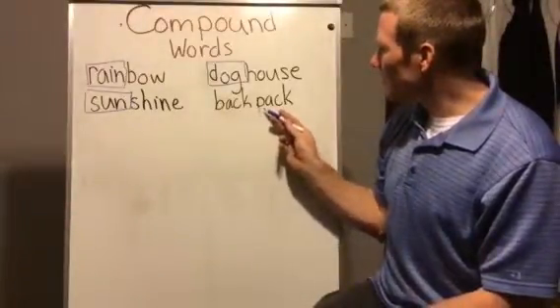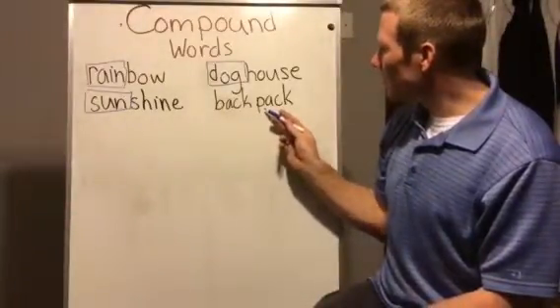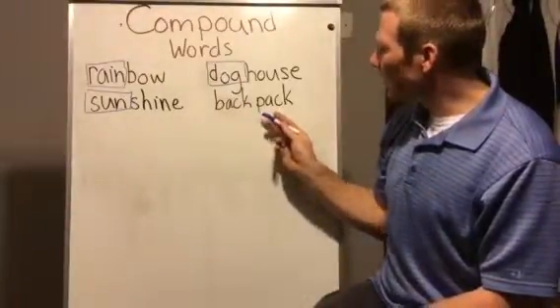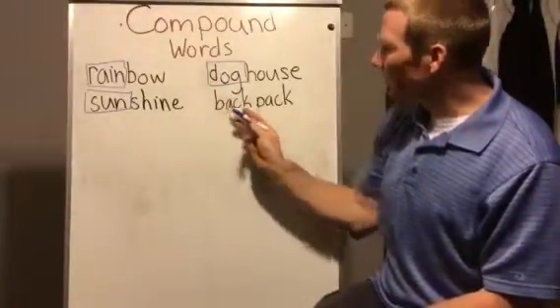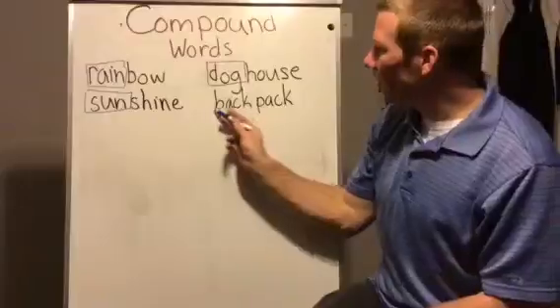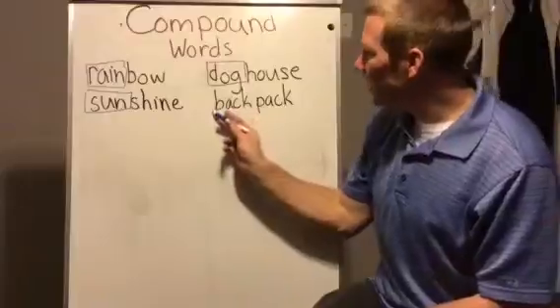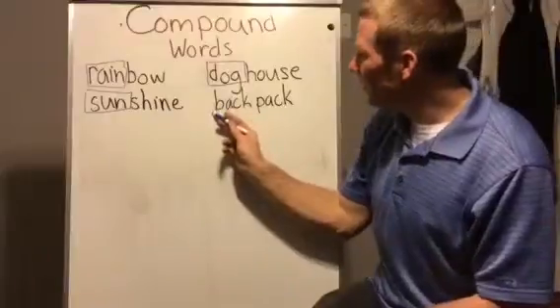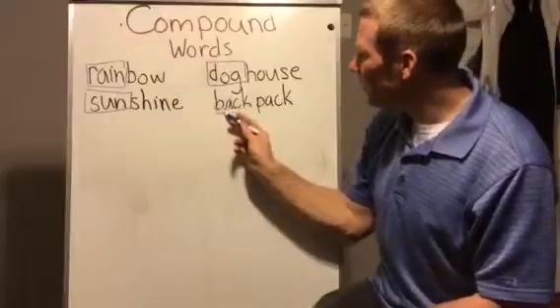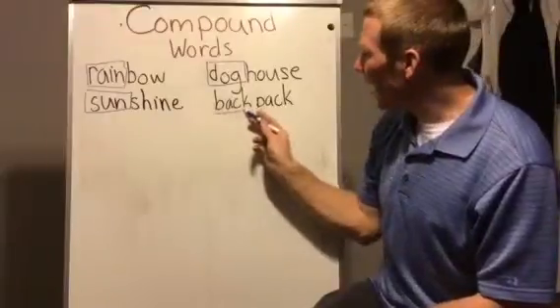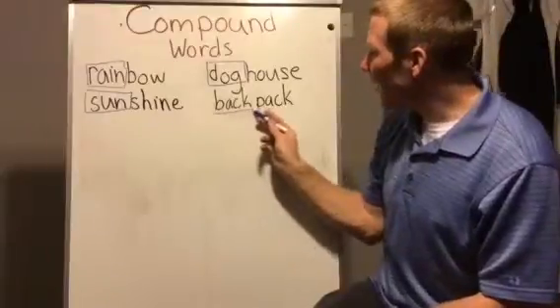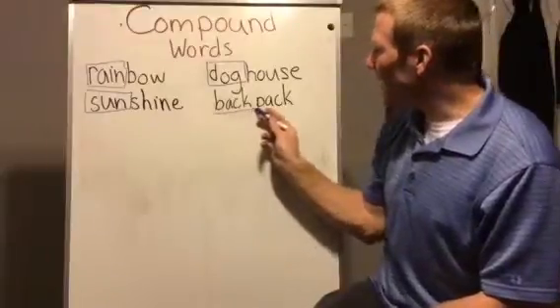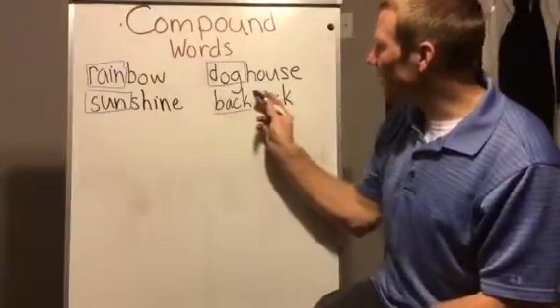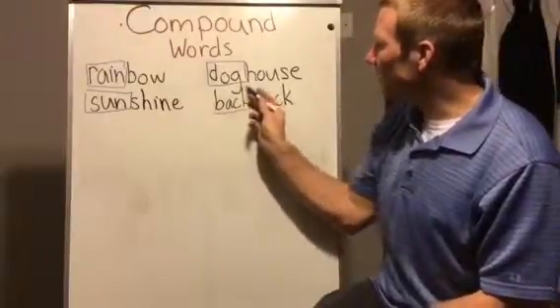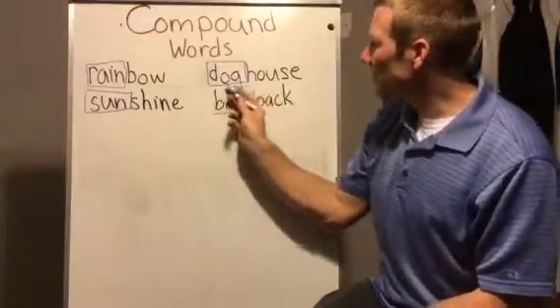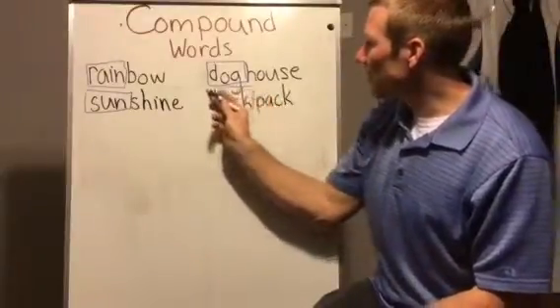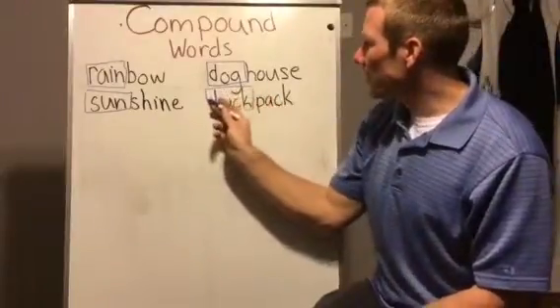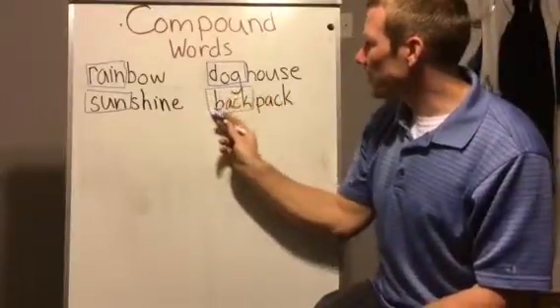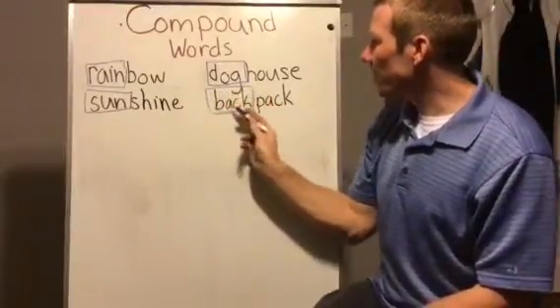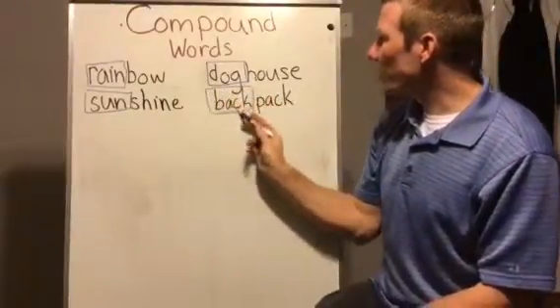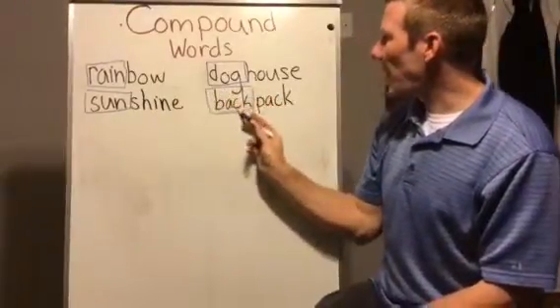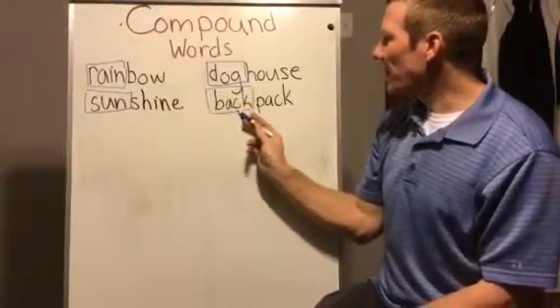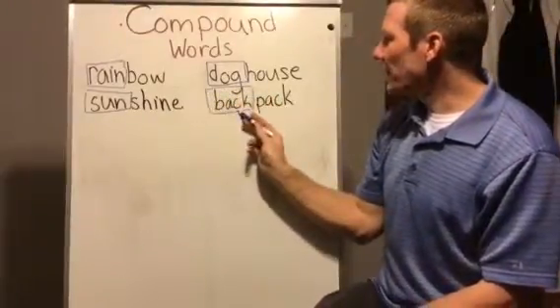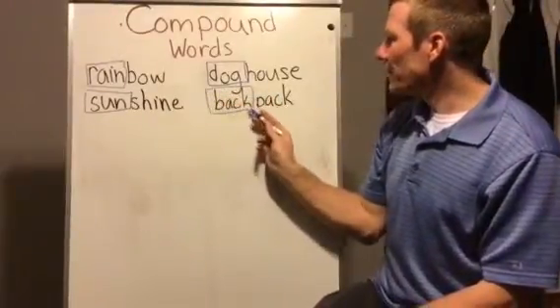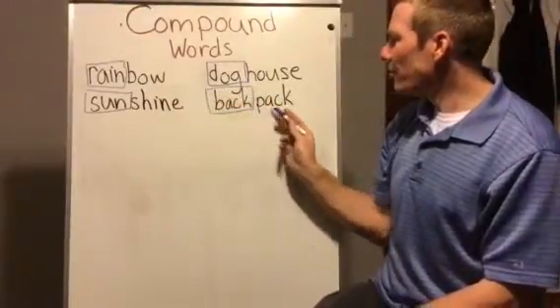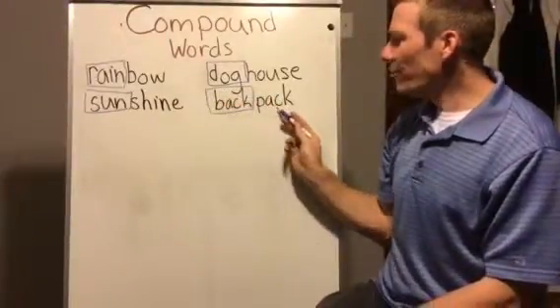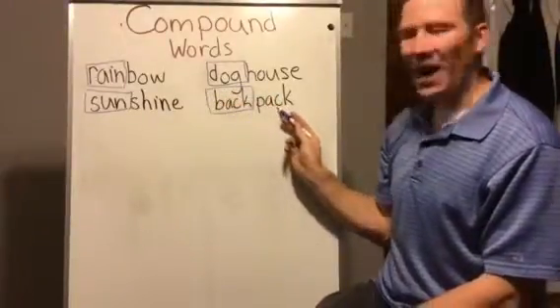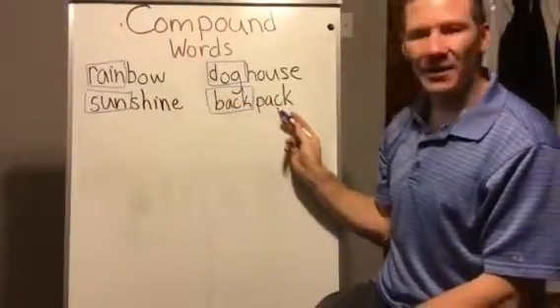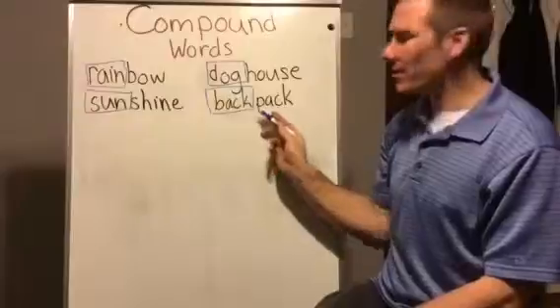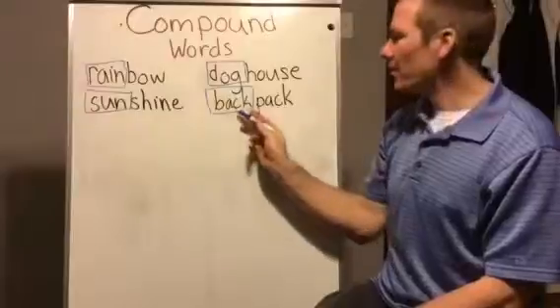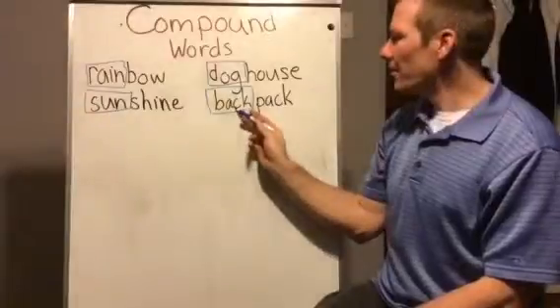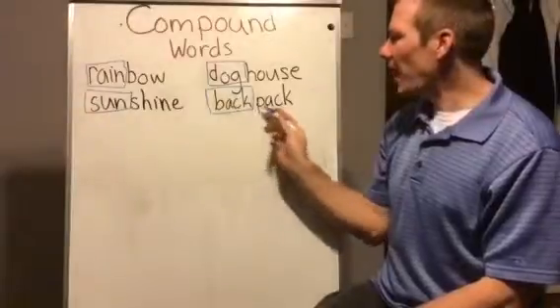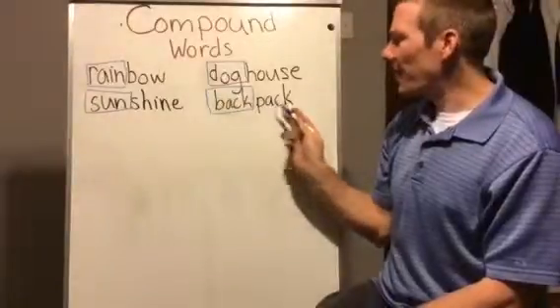I can see the word 'back' in there. So I see 'back' and 'pack' — backpack!